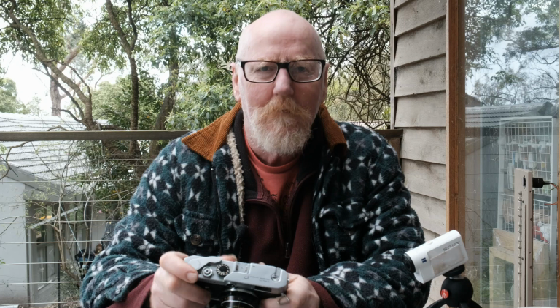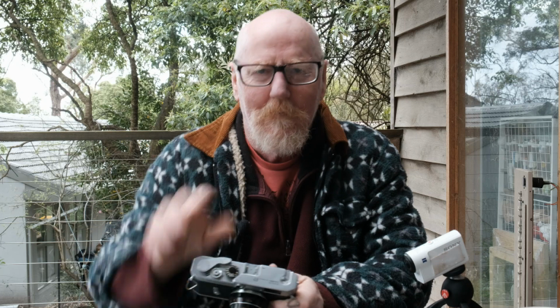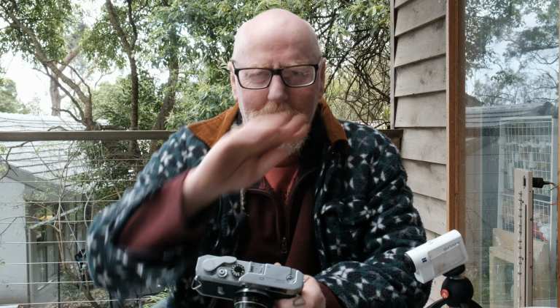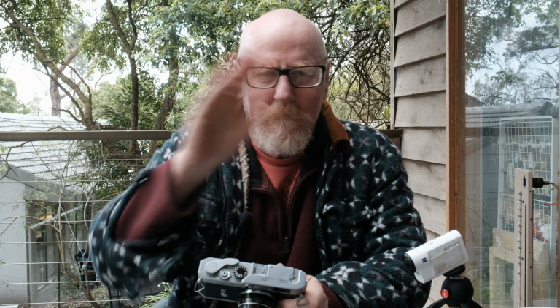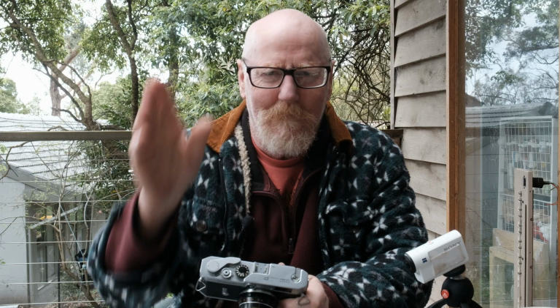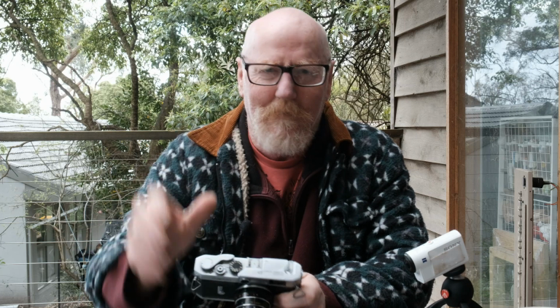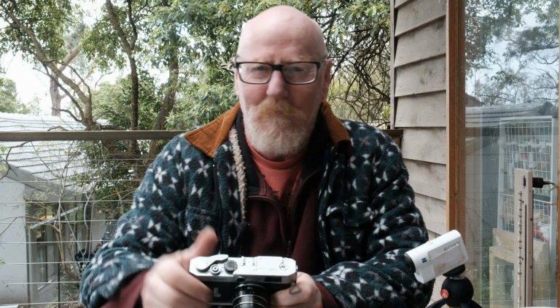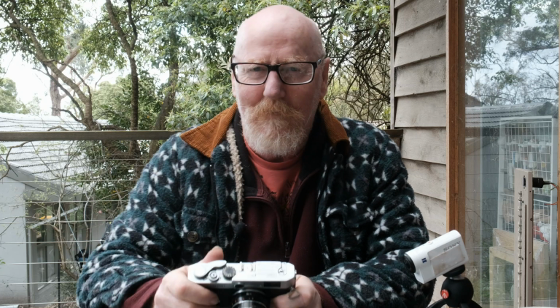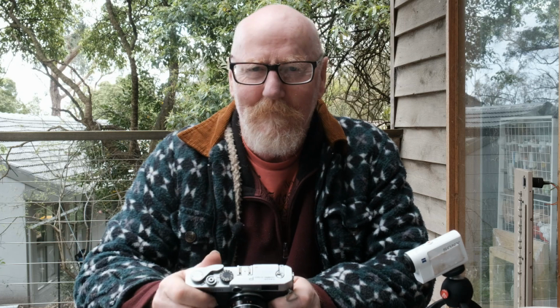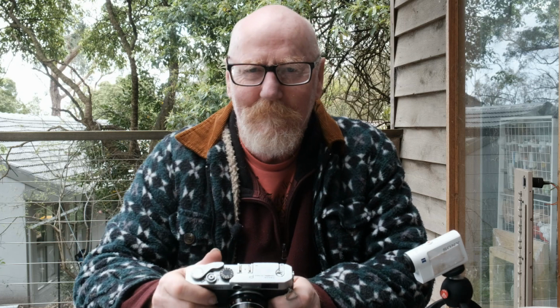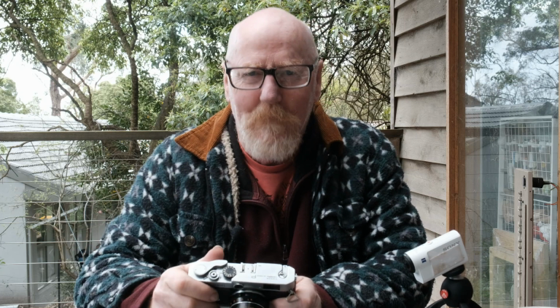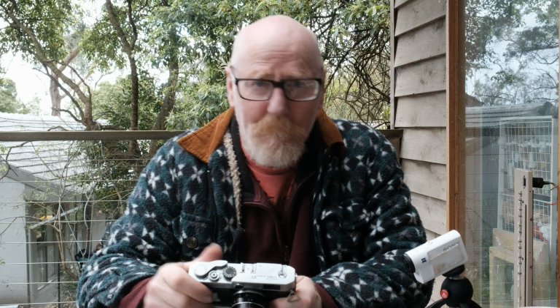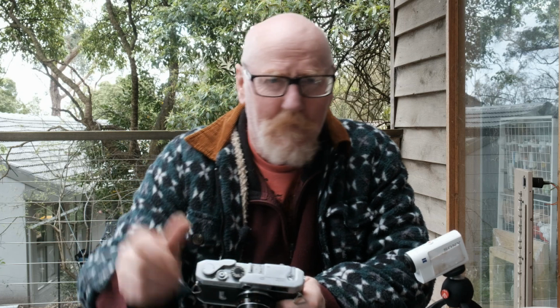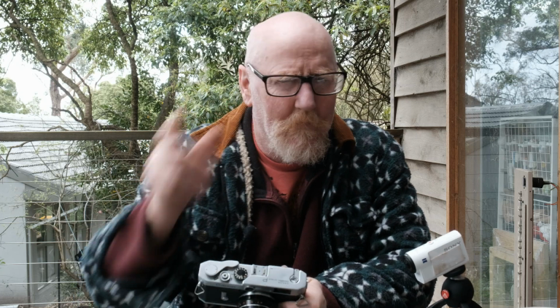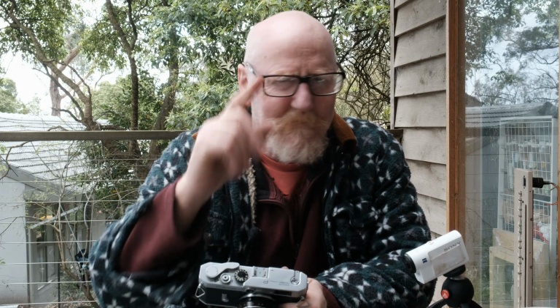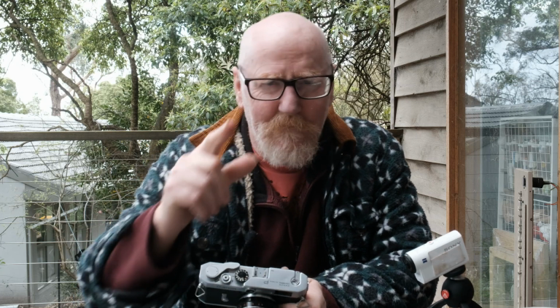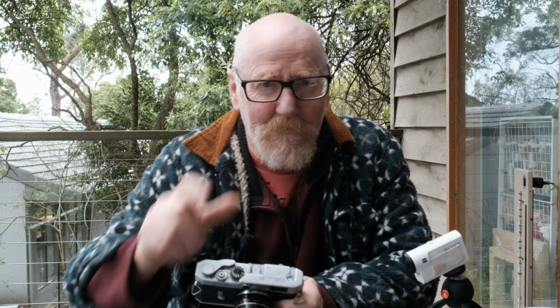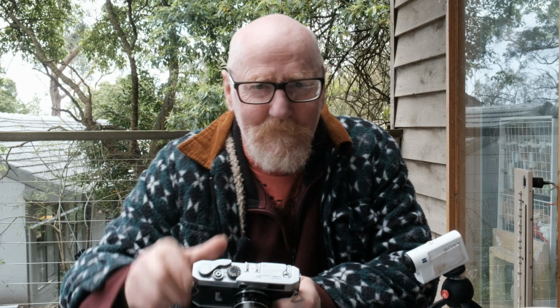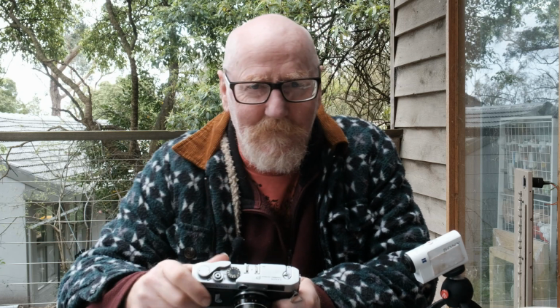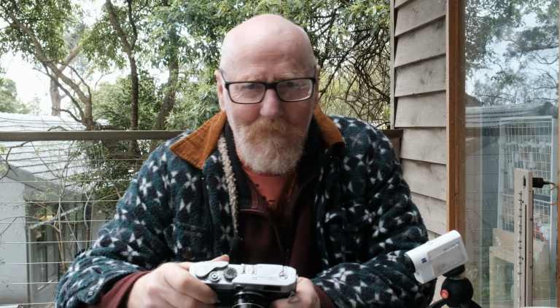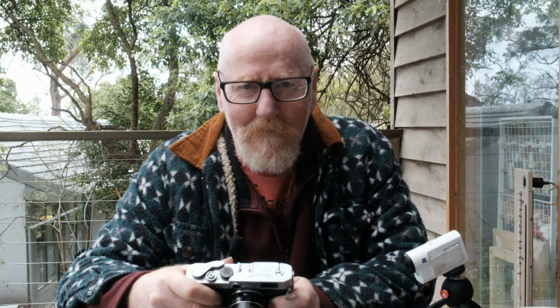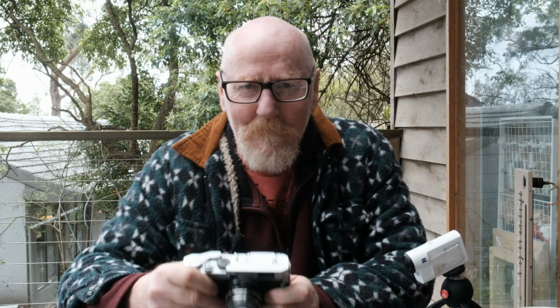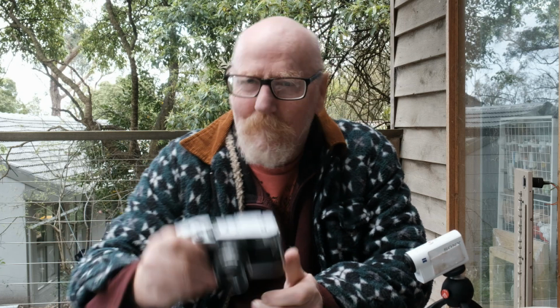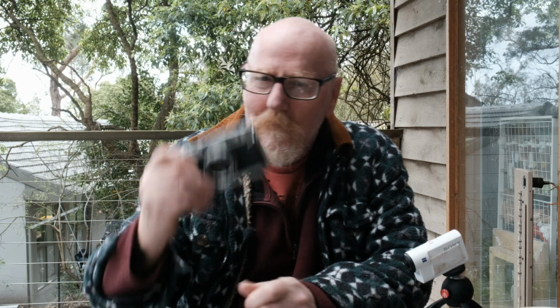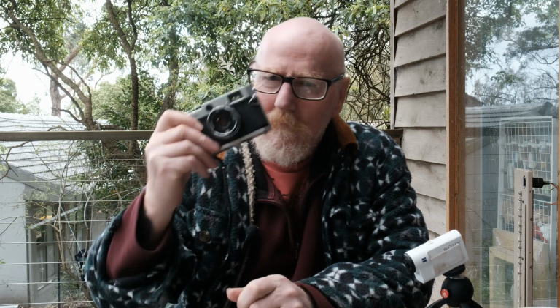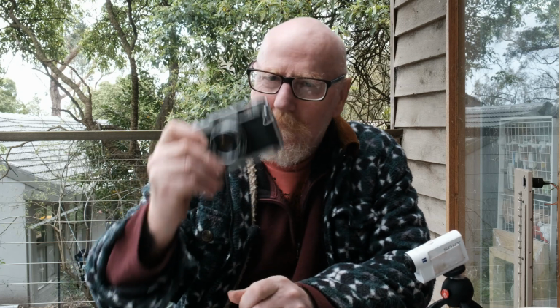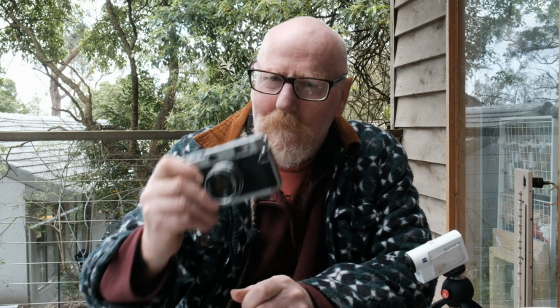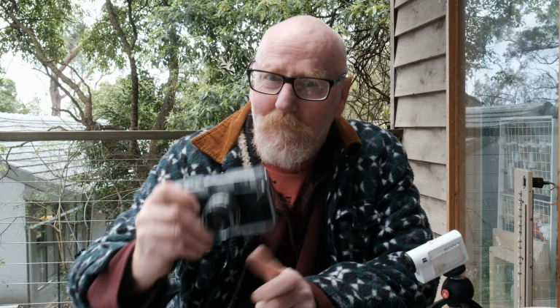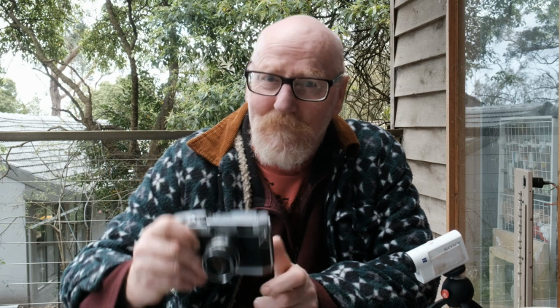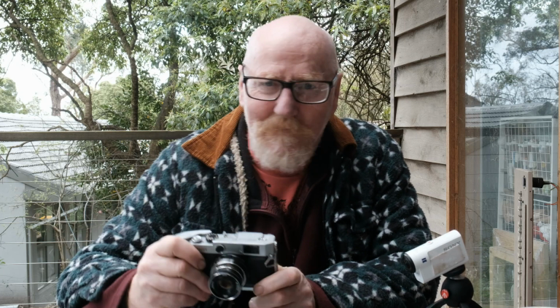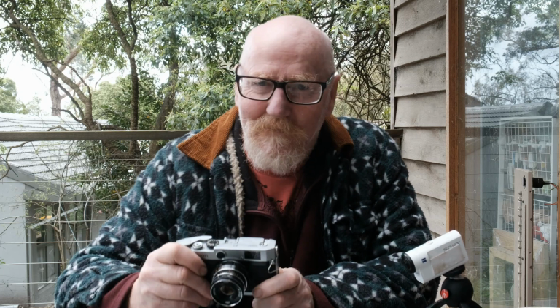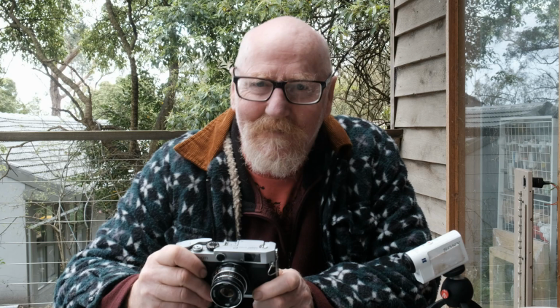G'day everybody. I've got a serious question today — have you seen the light?